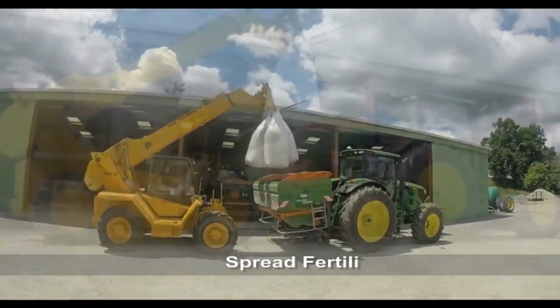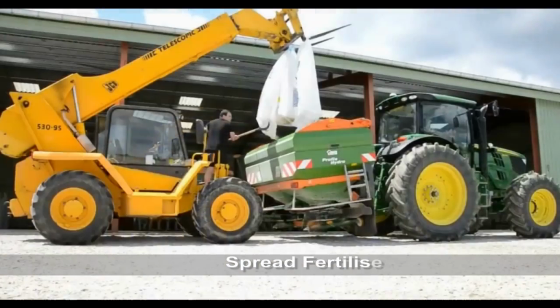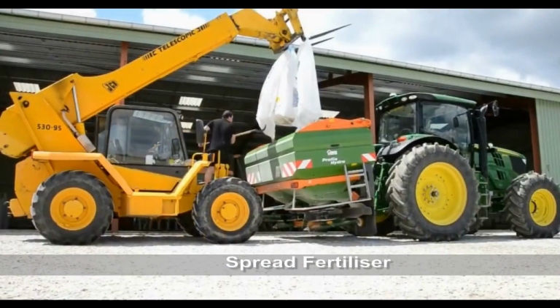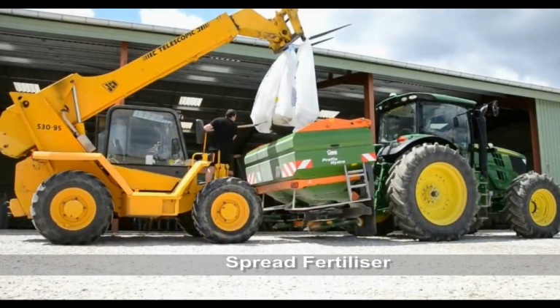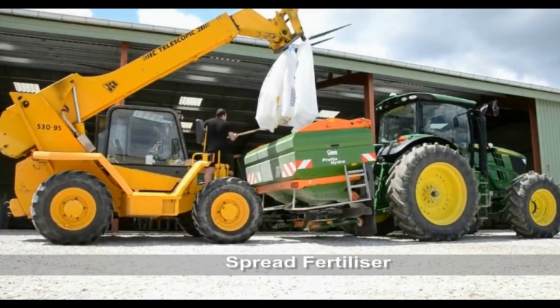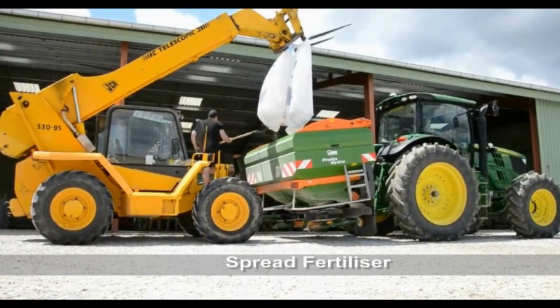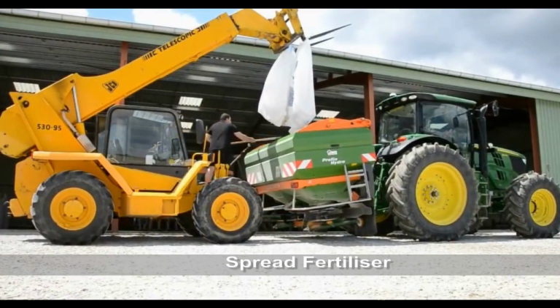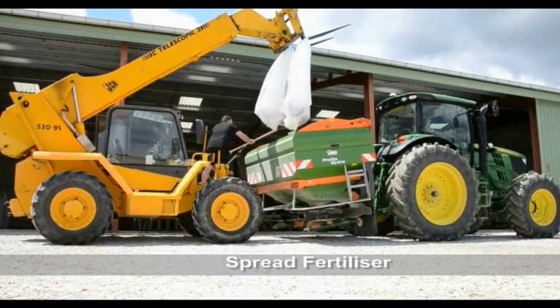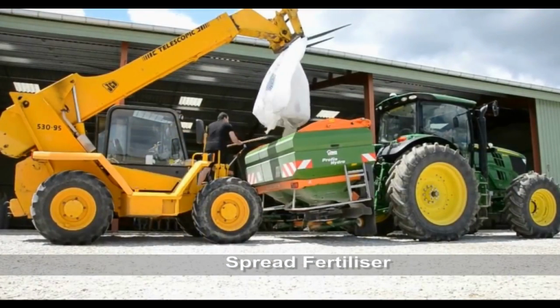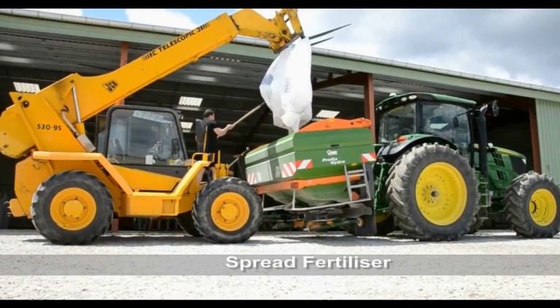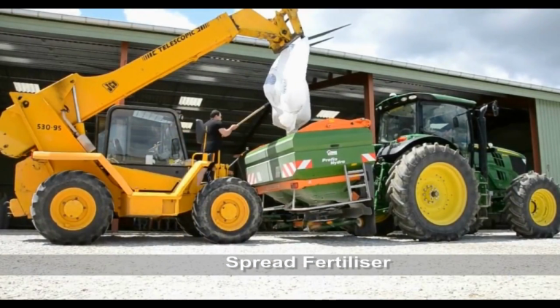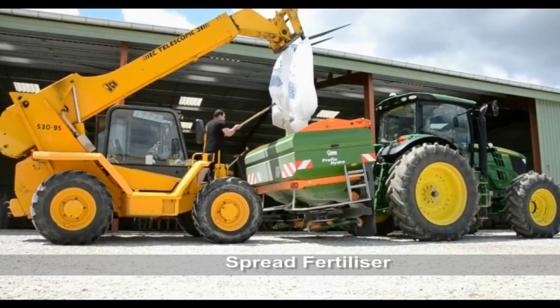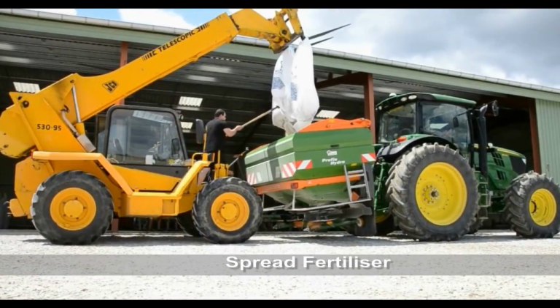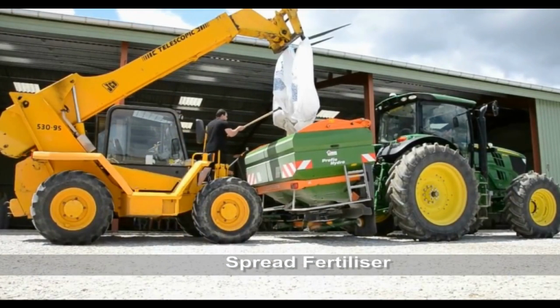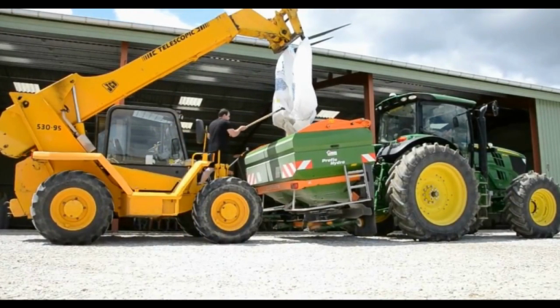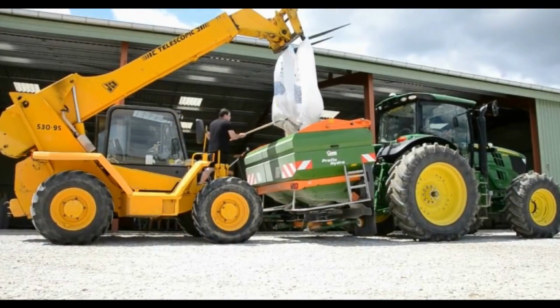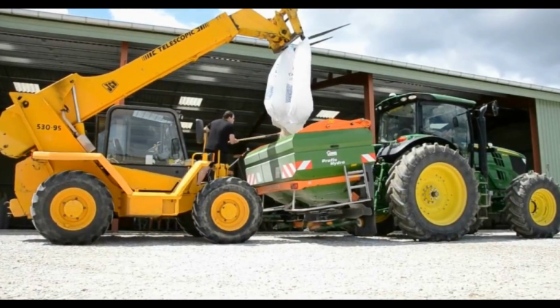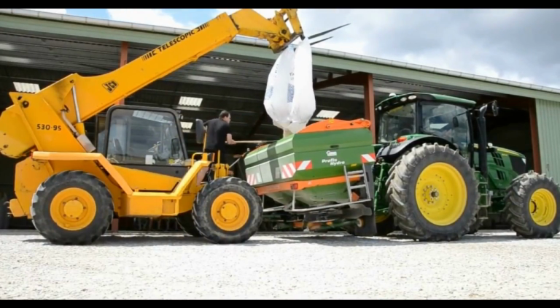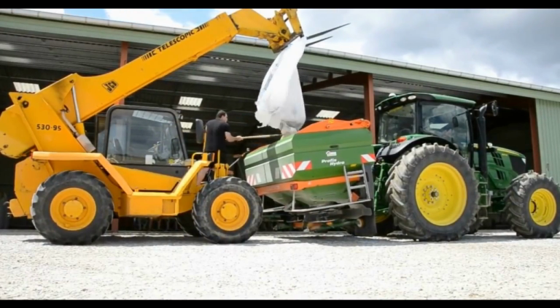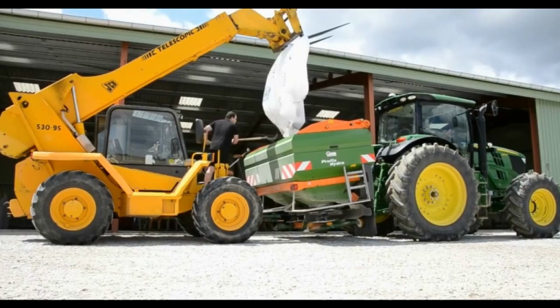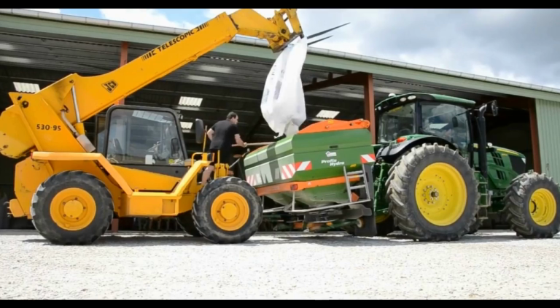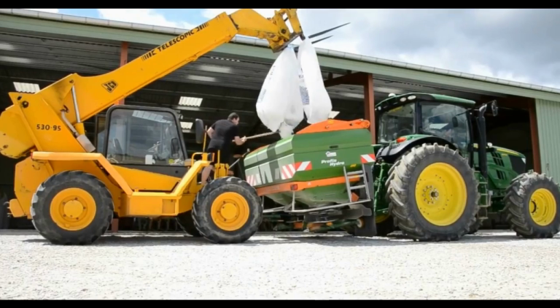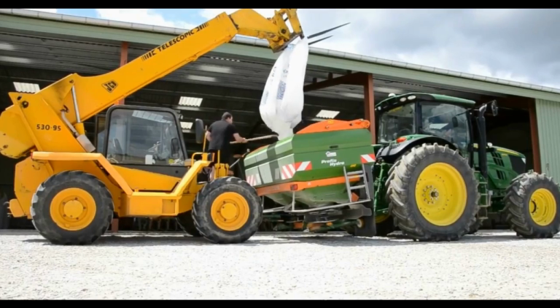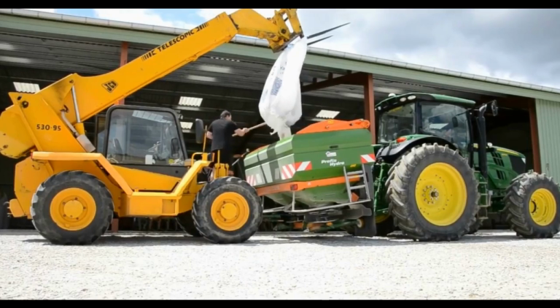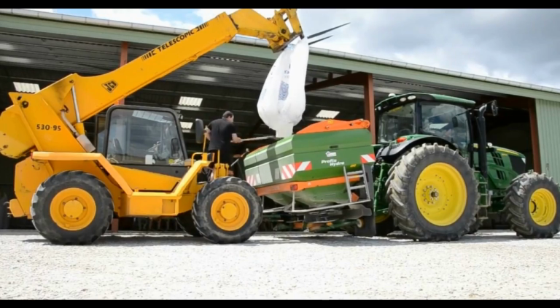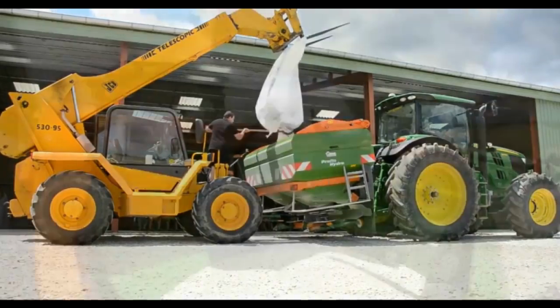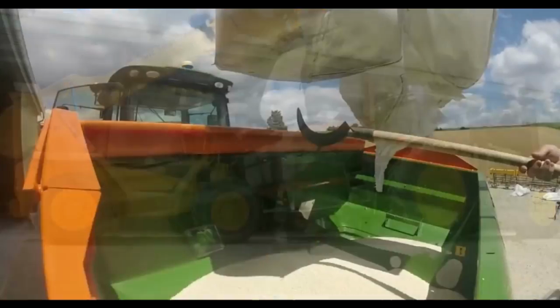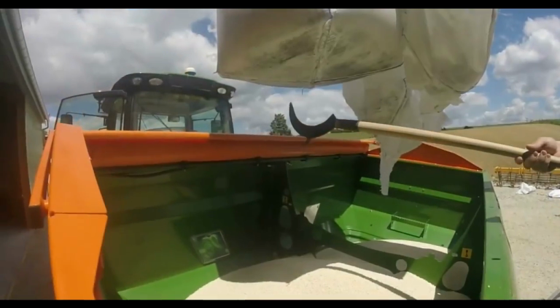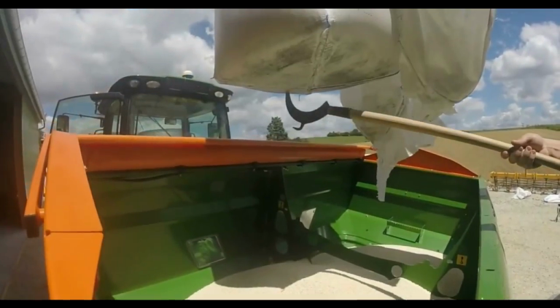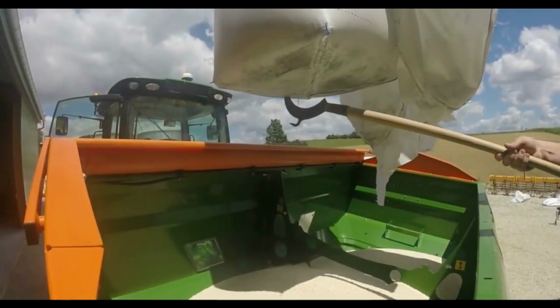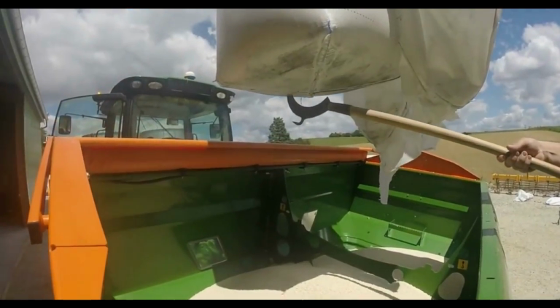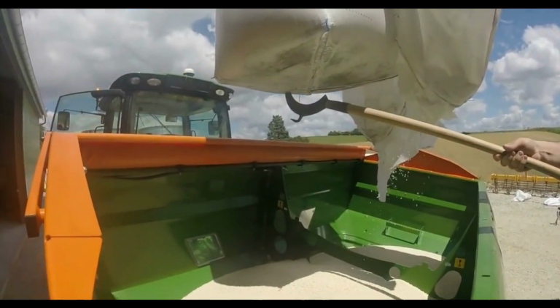Fertilizers are spread on the ground that contain mainly the following elements: nitrogen, phosphorus, and potassium.